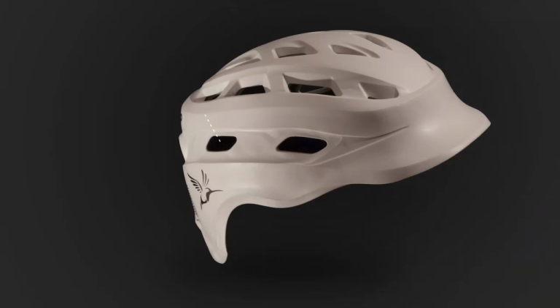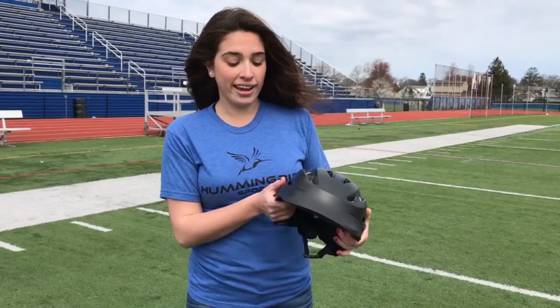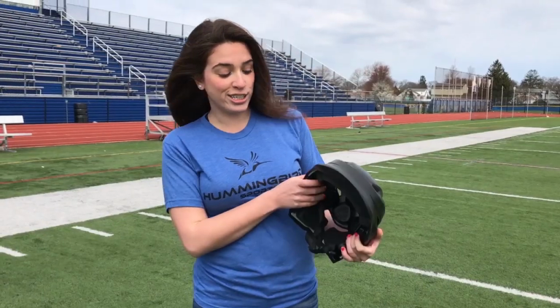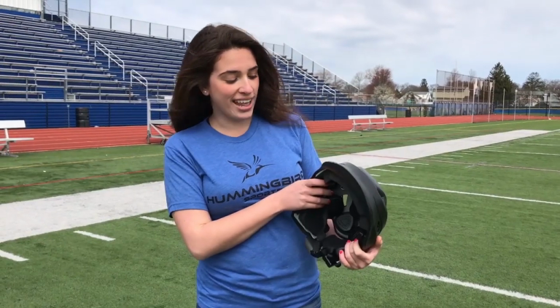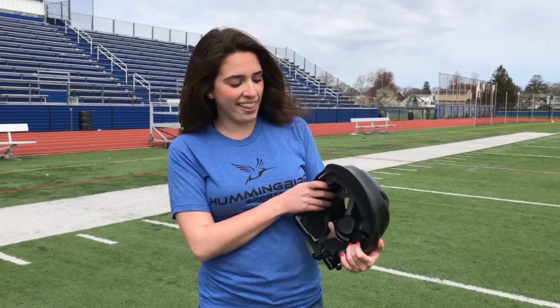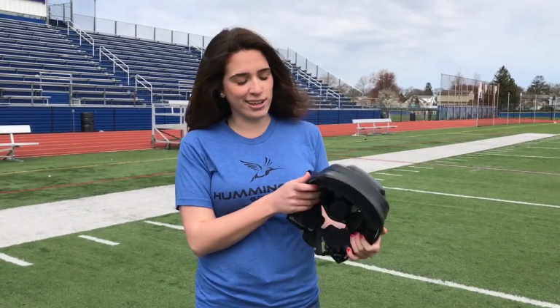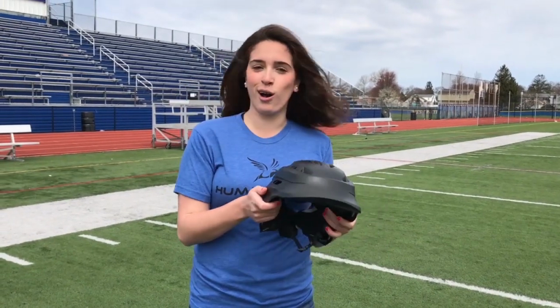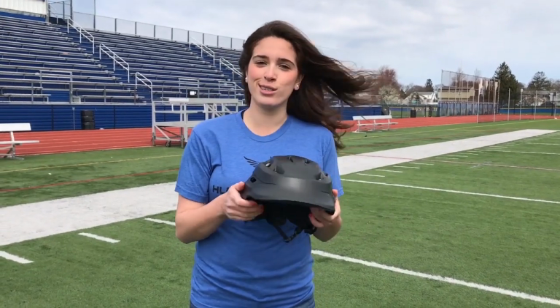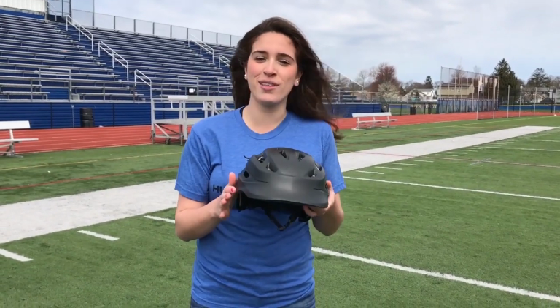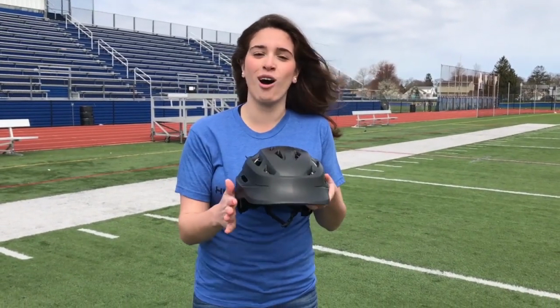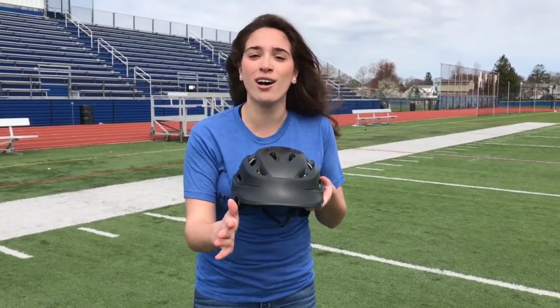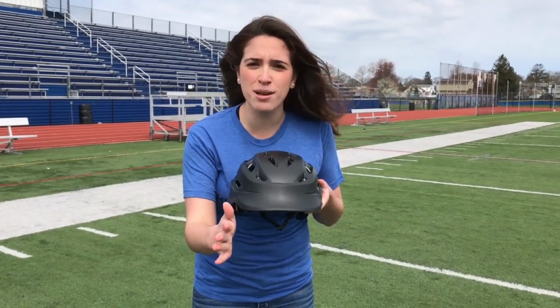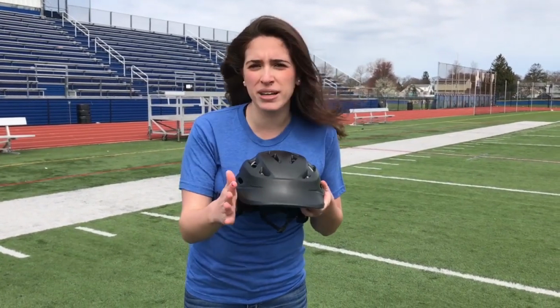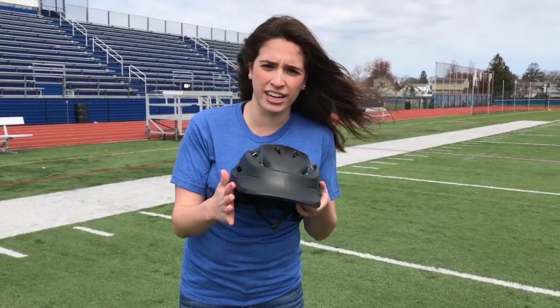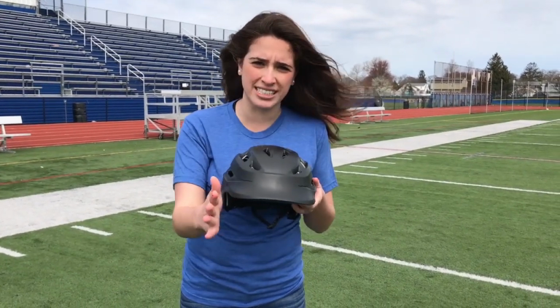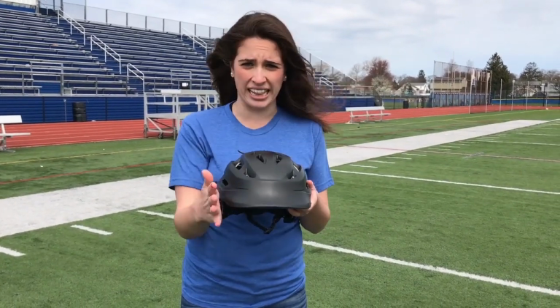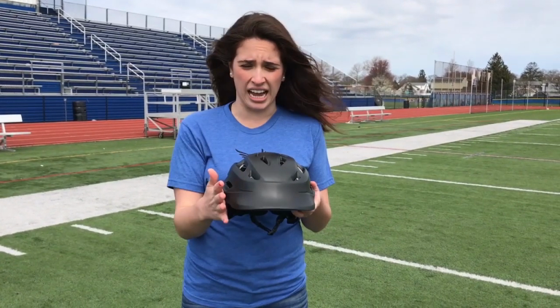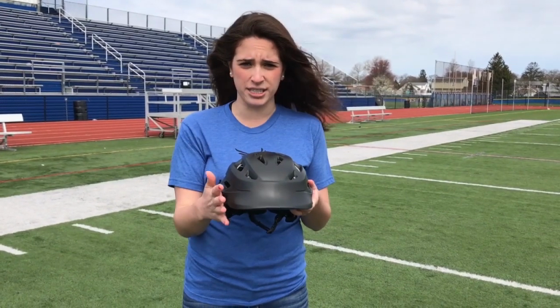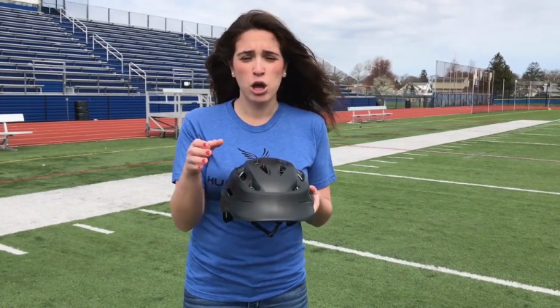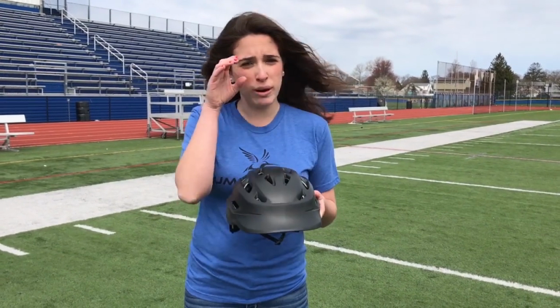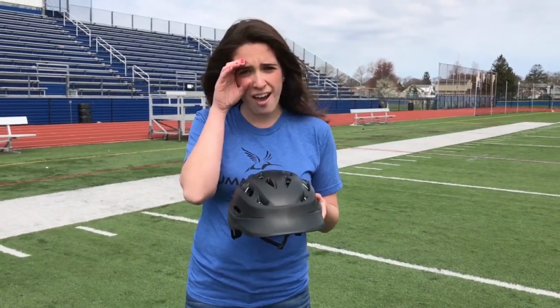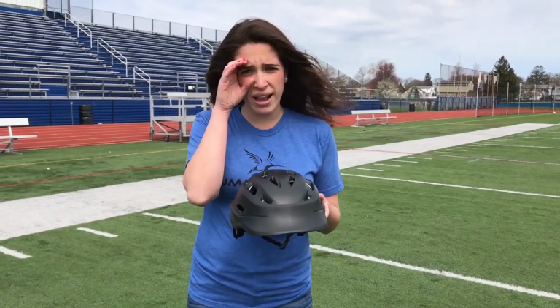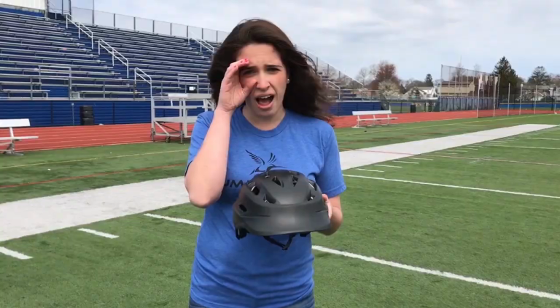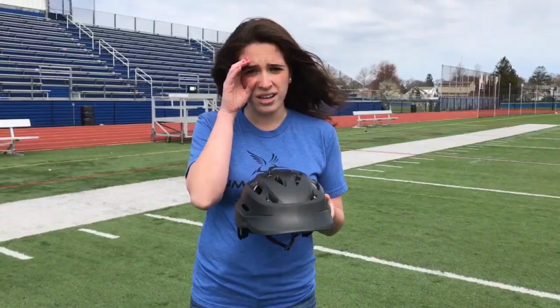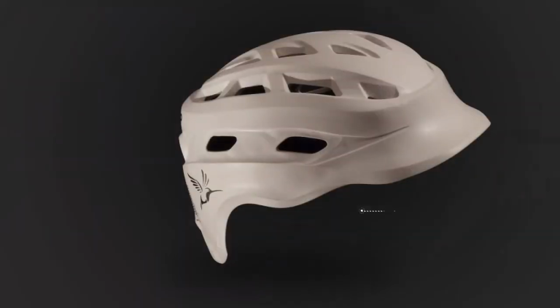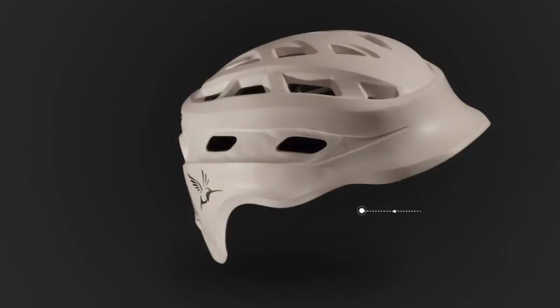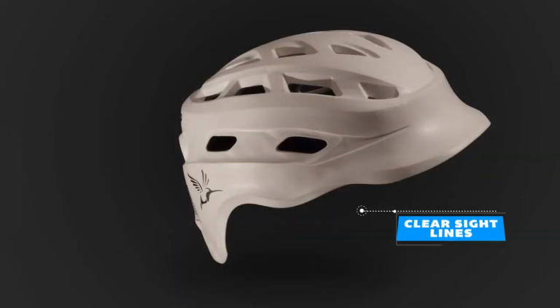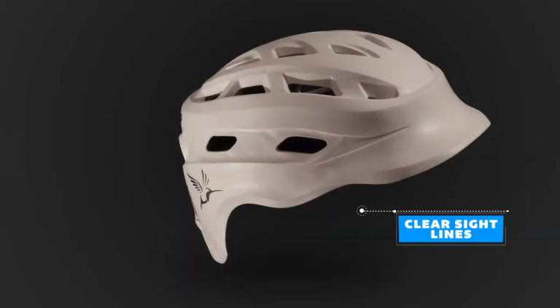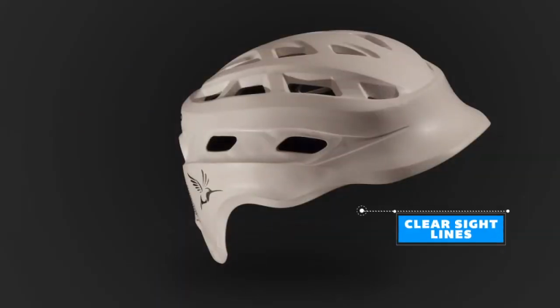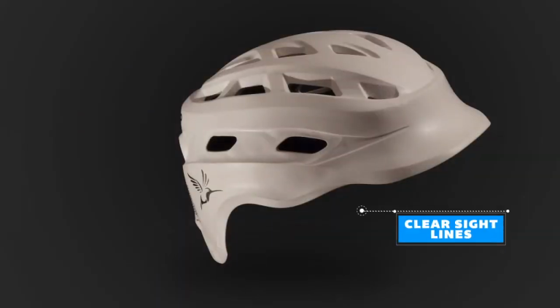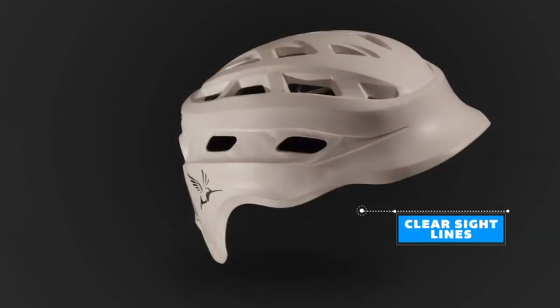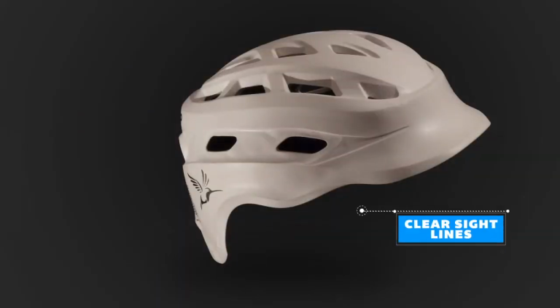In addition to that, there's also these awesome clear sight lines. So when I have my goggles on, it does not obstruct my view.